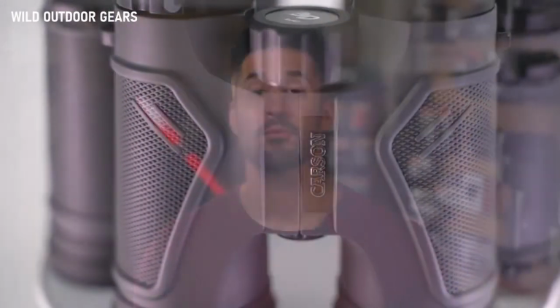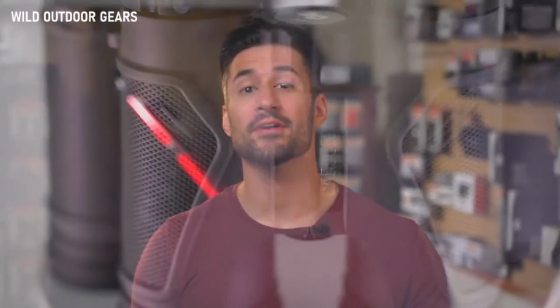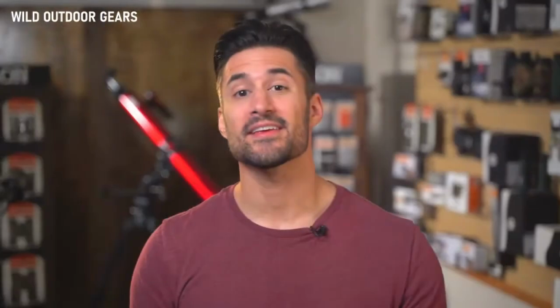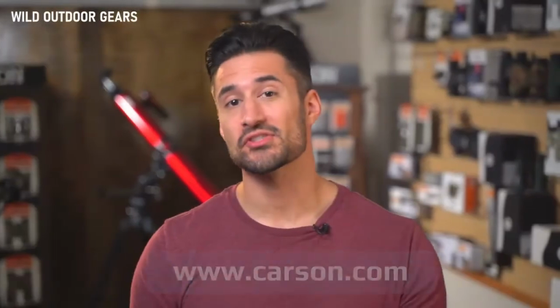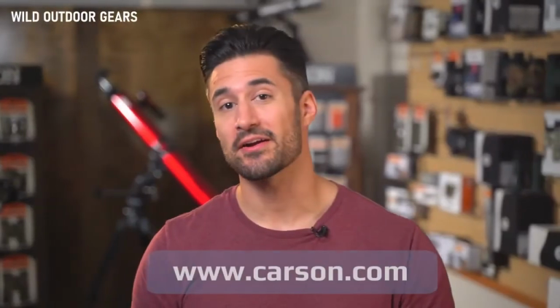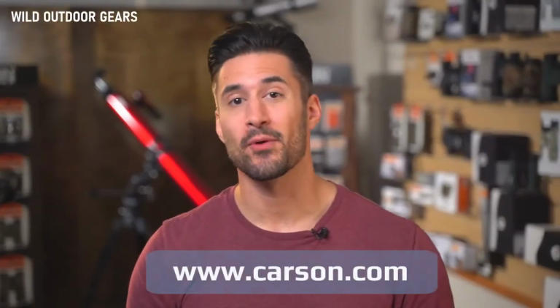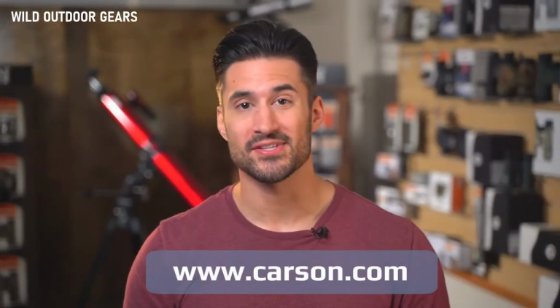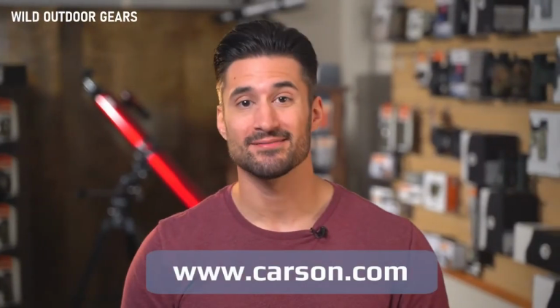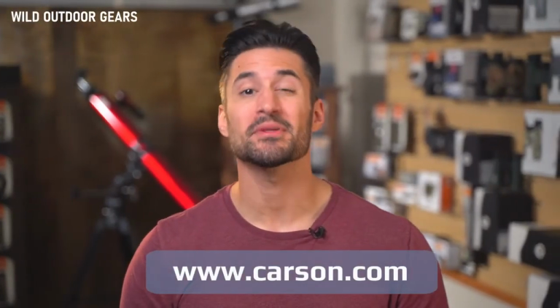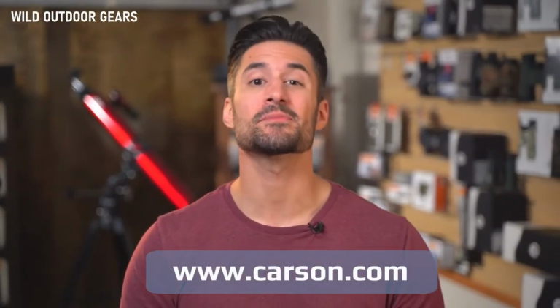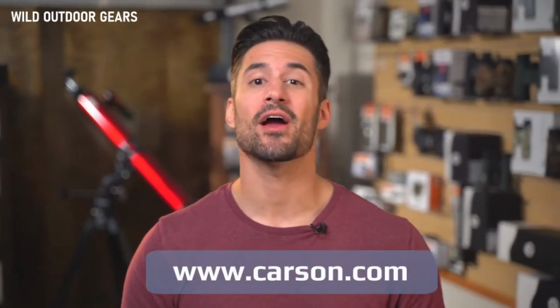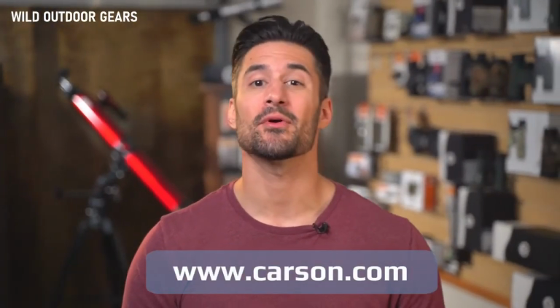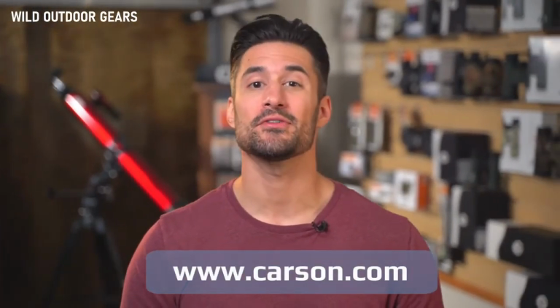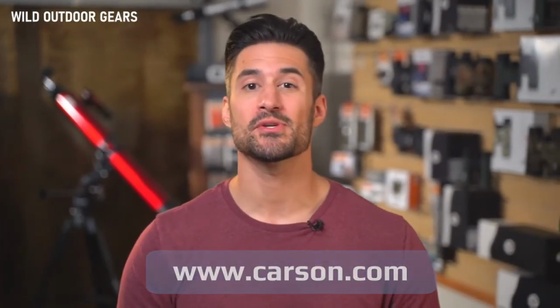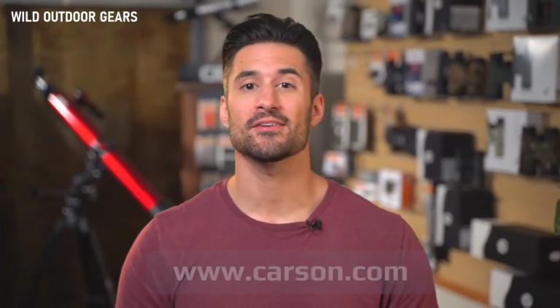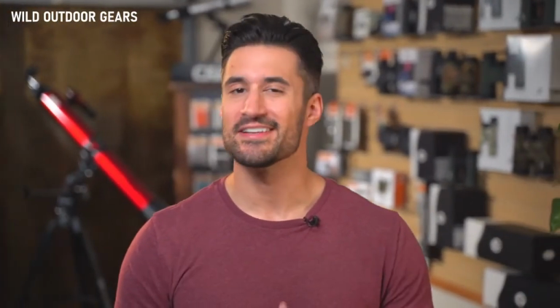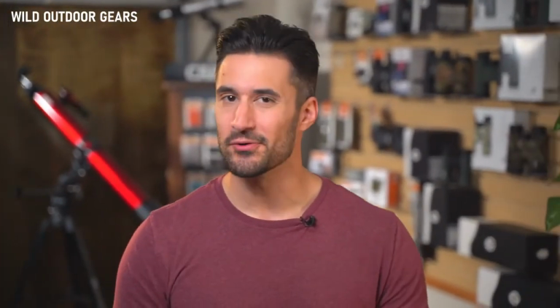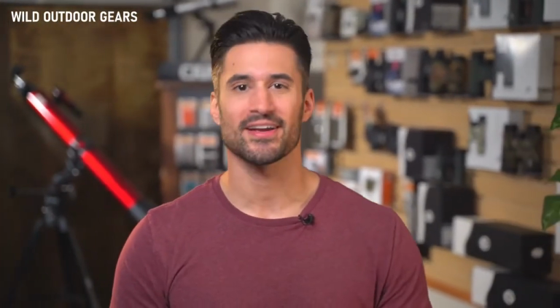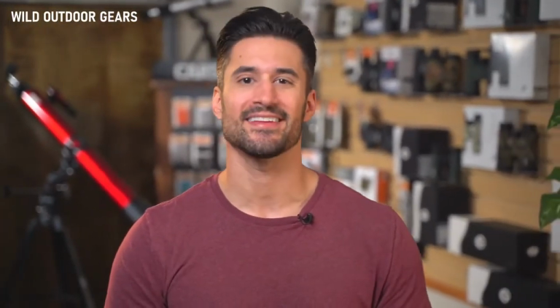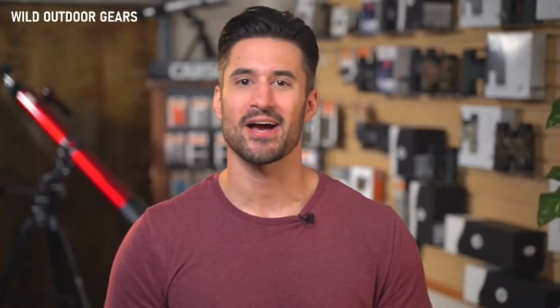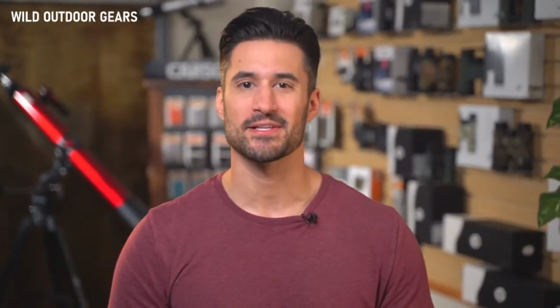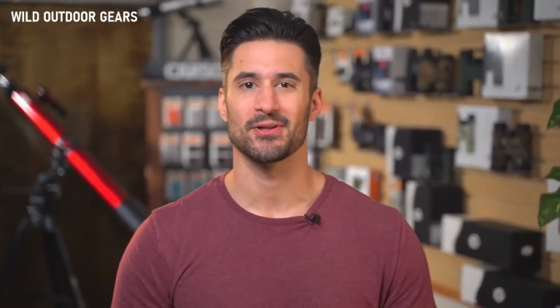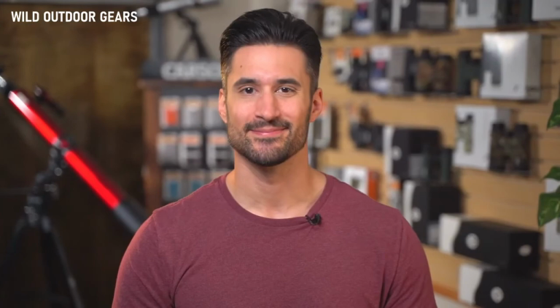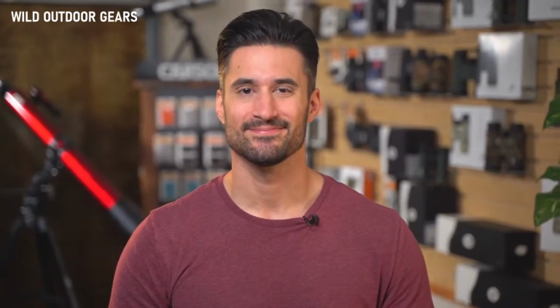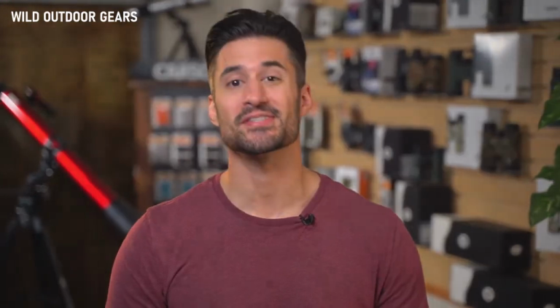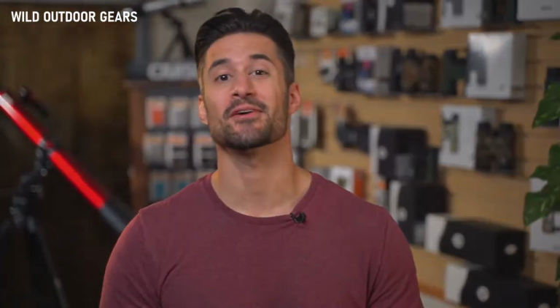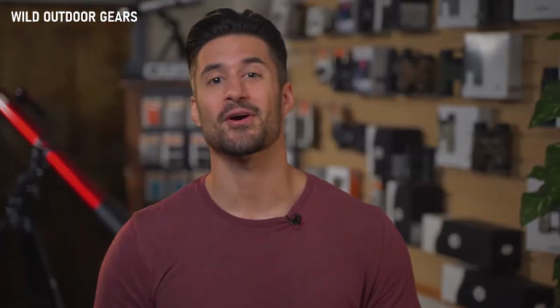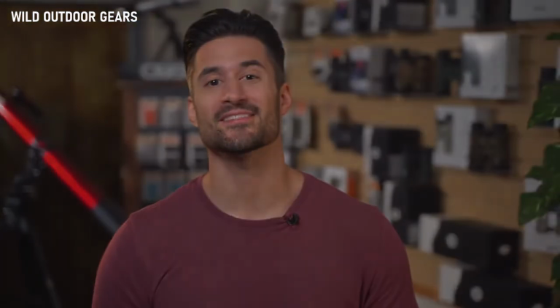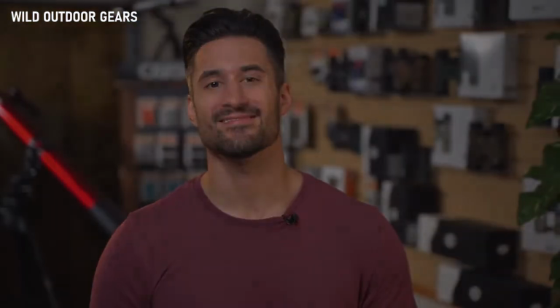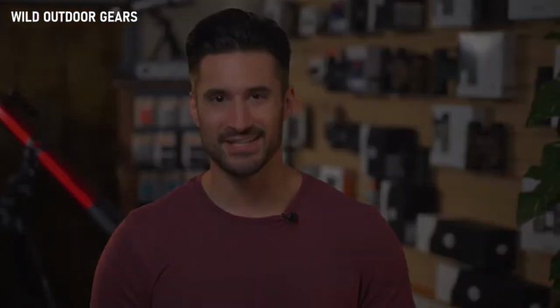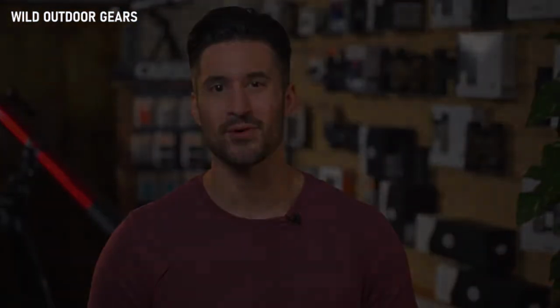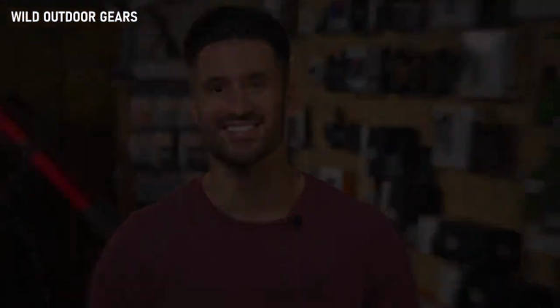For more details, check out our website, please subscribe to our YouTube channel, and don't forget to leave comments below. This is Doug from Carson, thanks for watching.